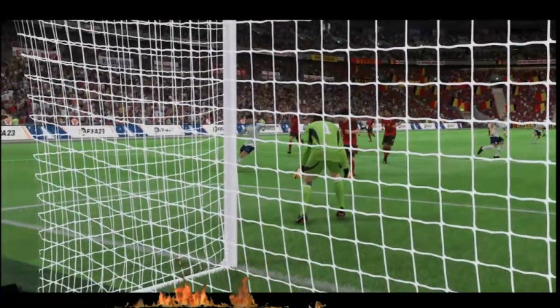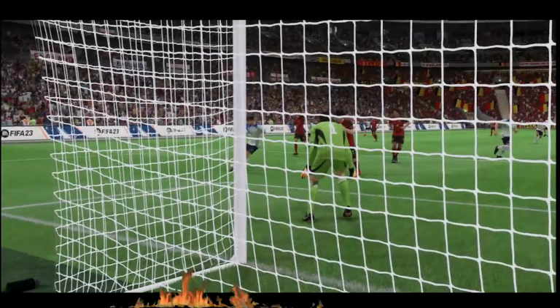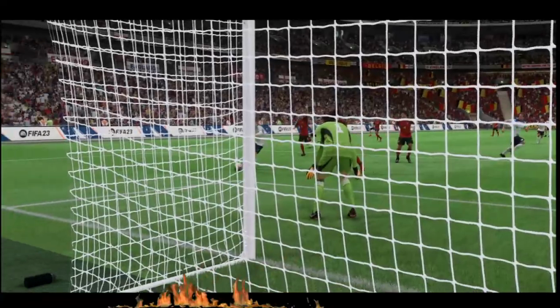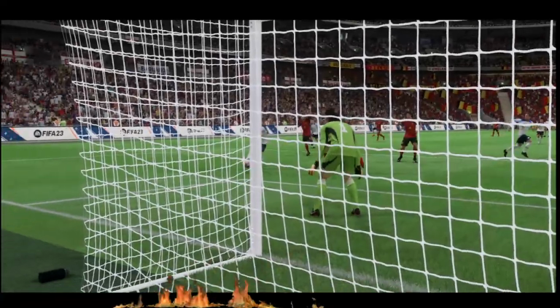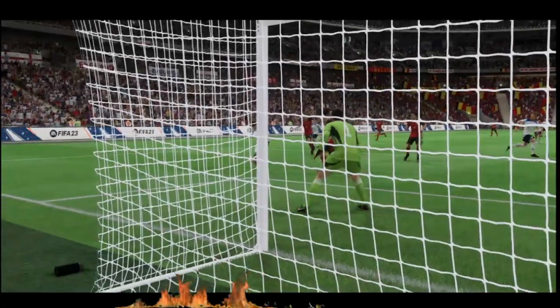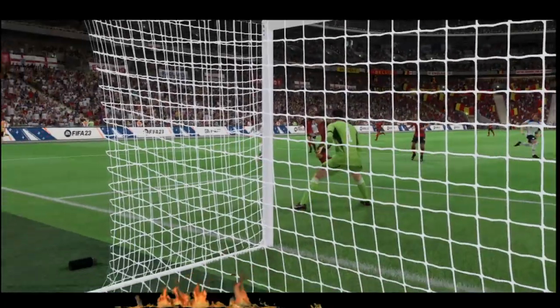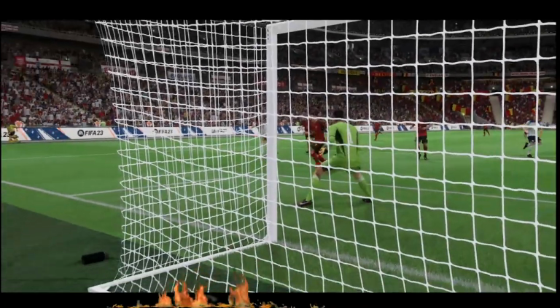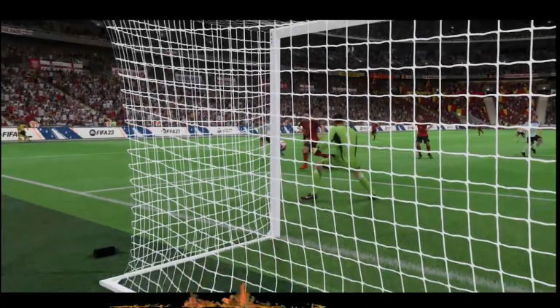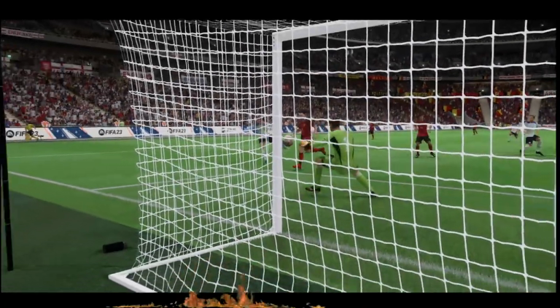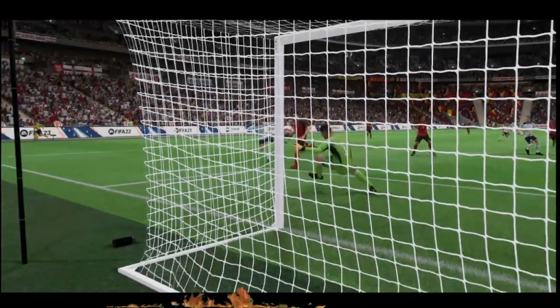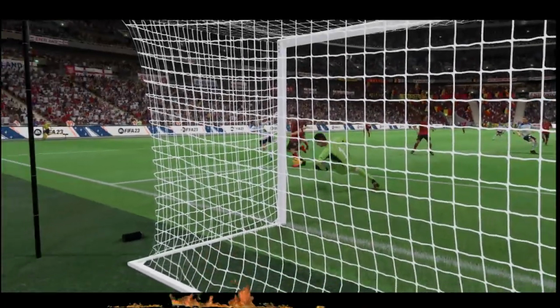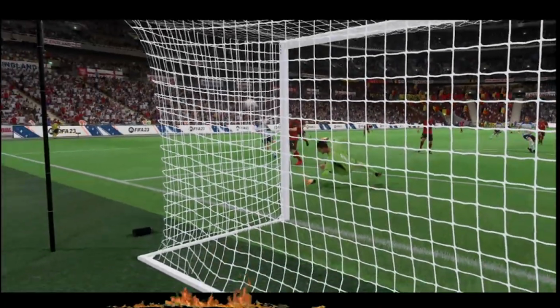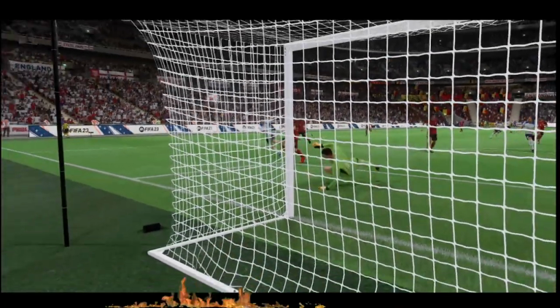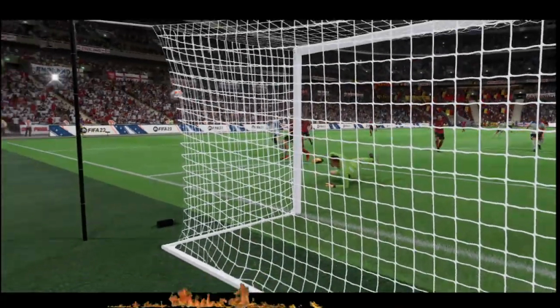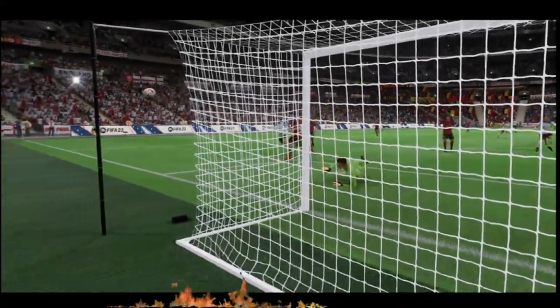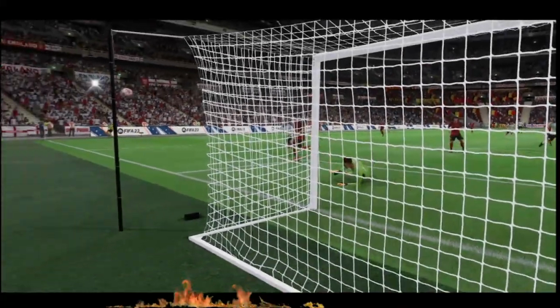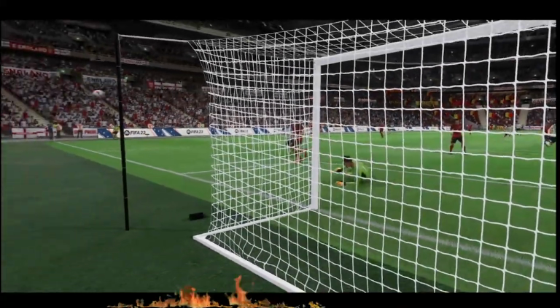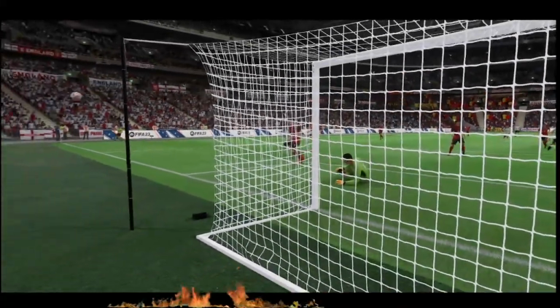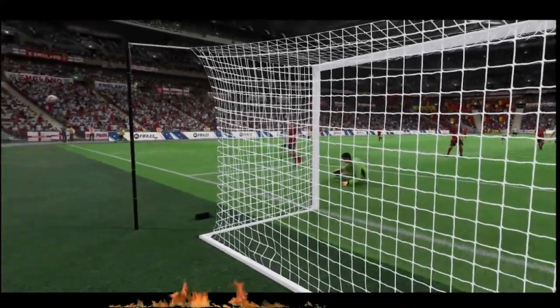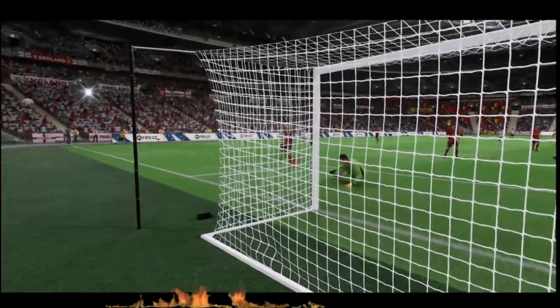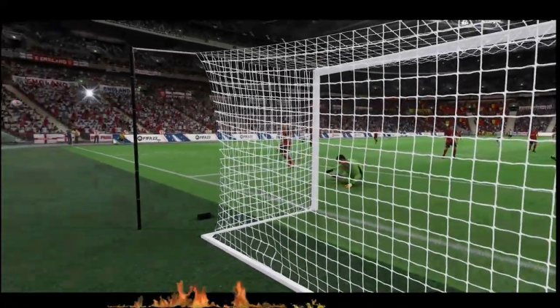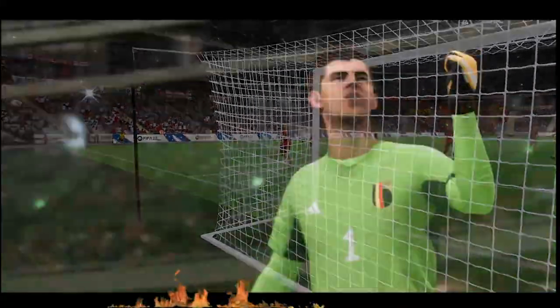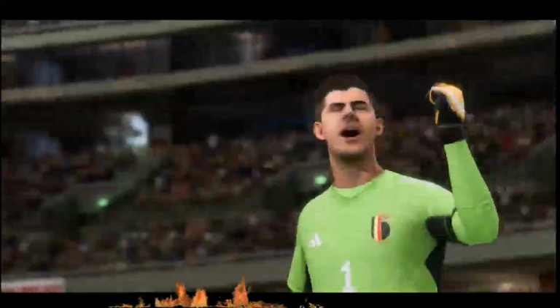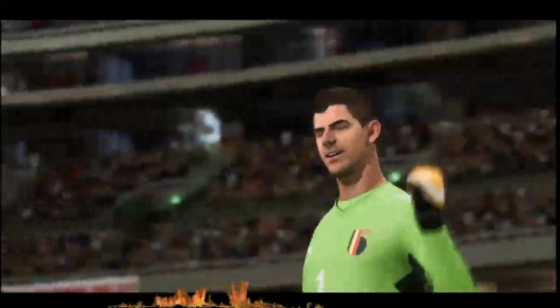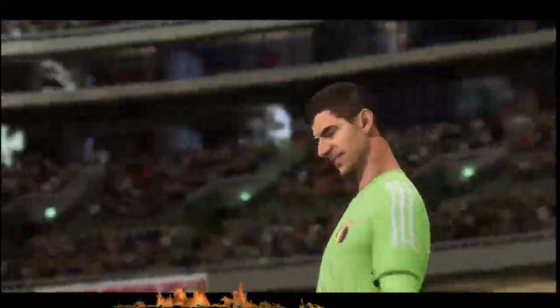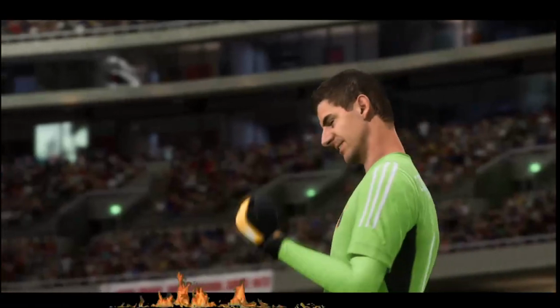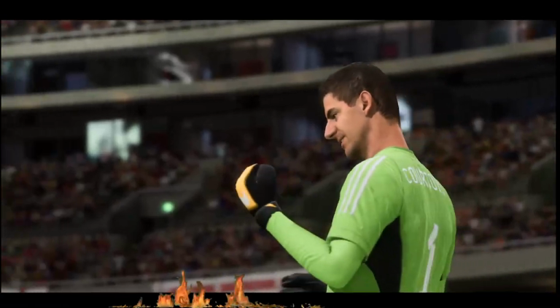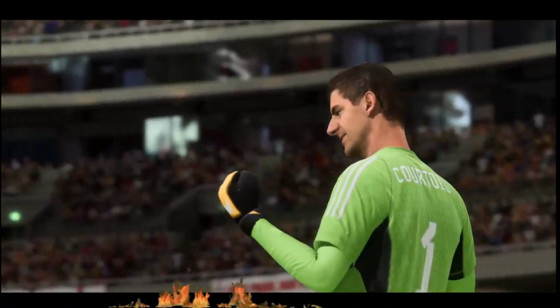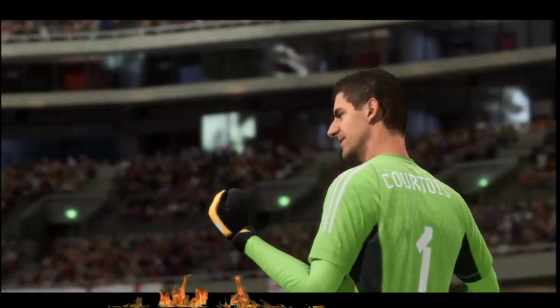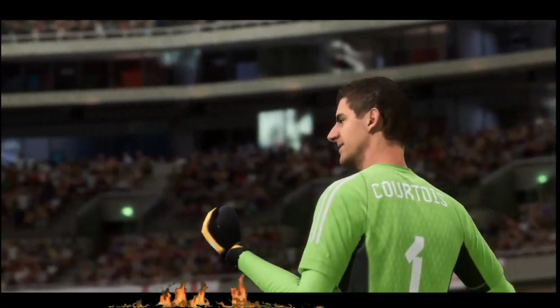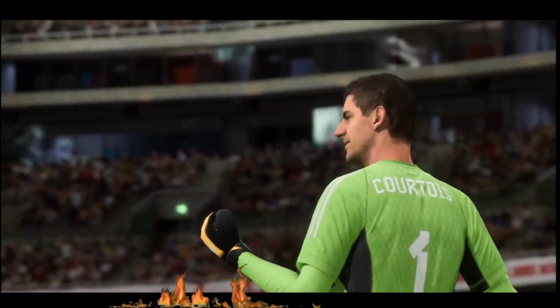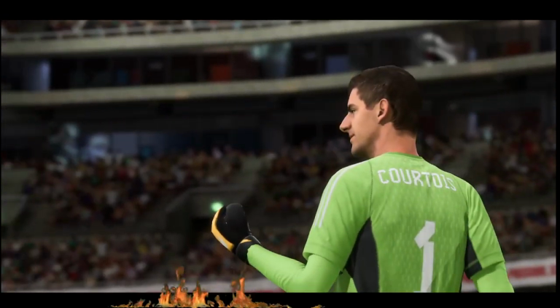Well, it was a wonderful chance, but the goalkeeper comes through. Yes, Derek, we have to give credit to the keeper.